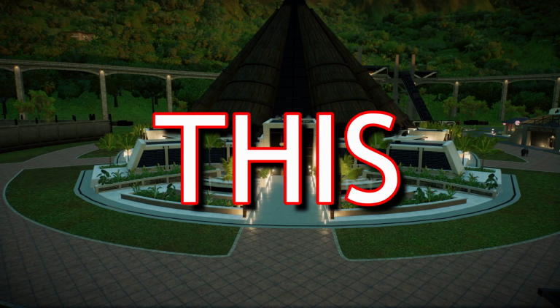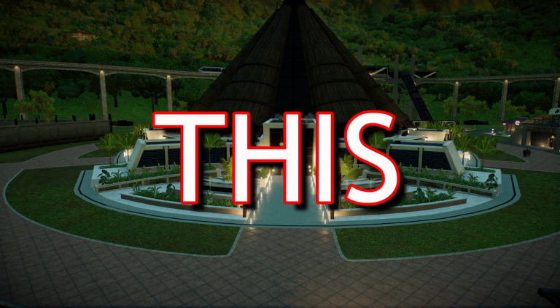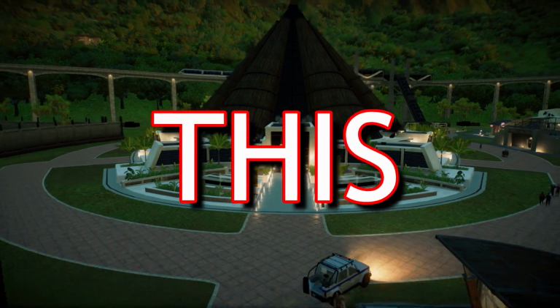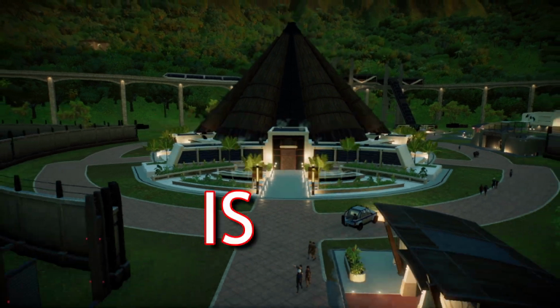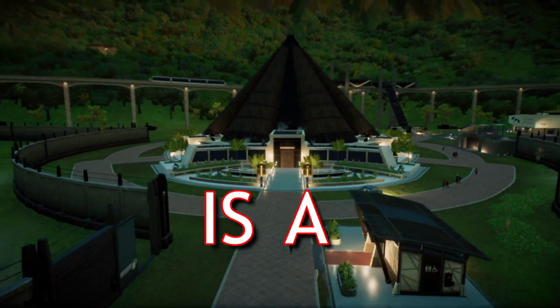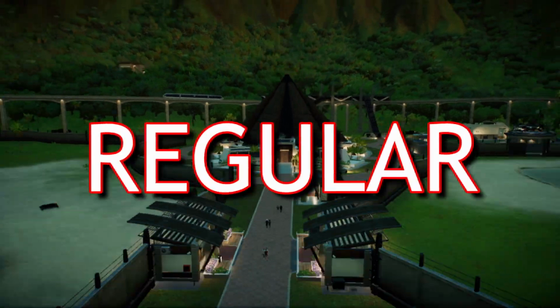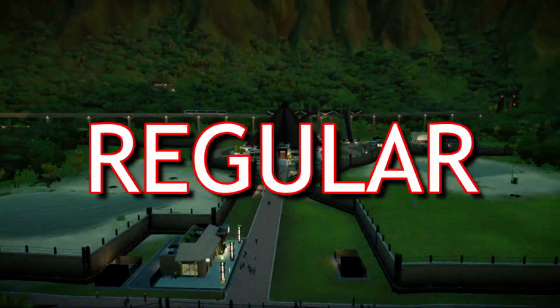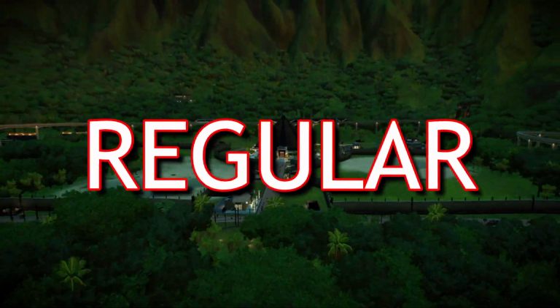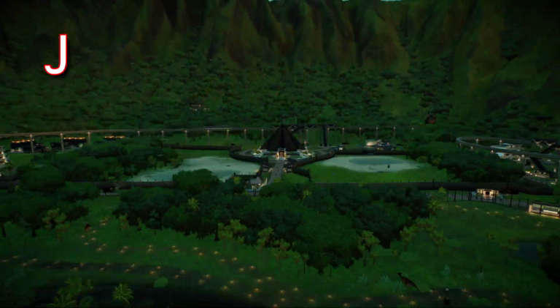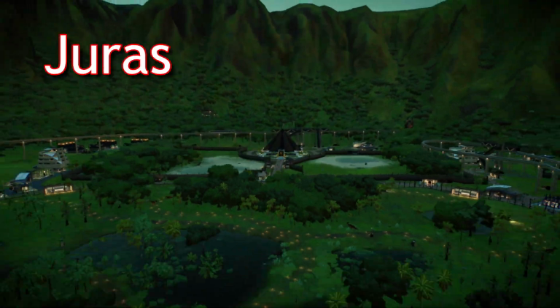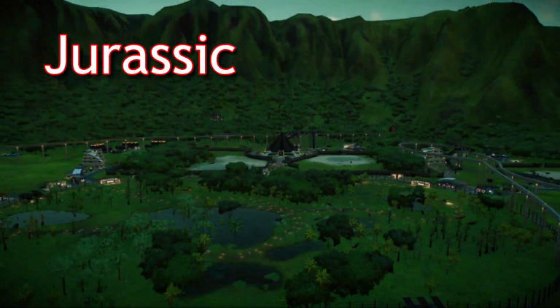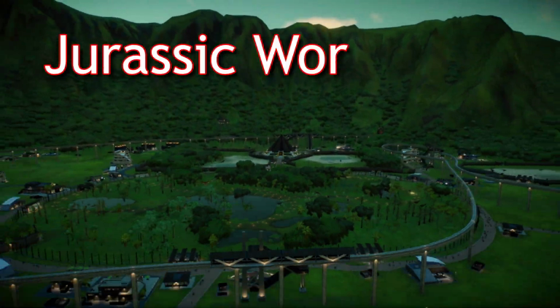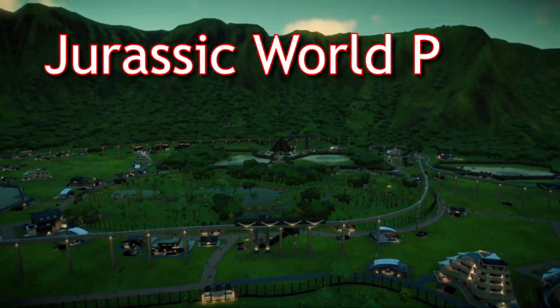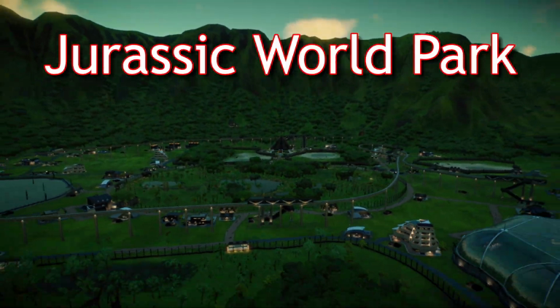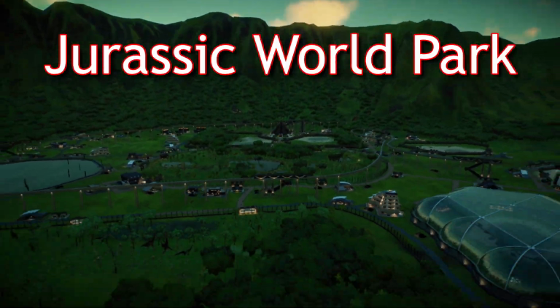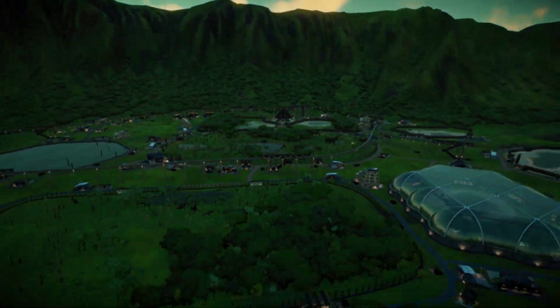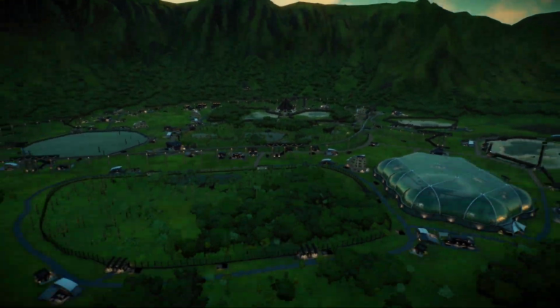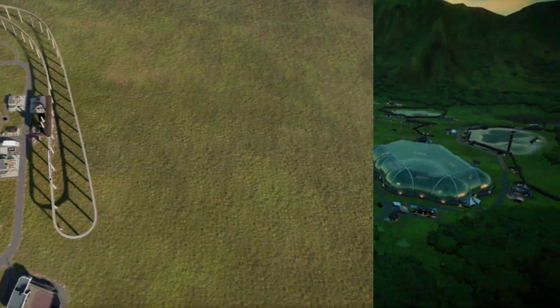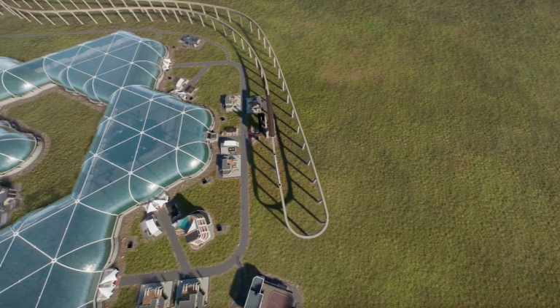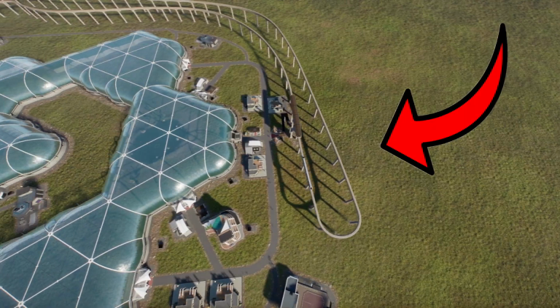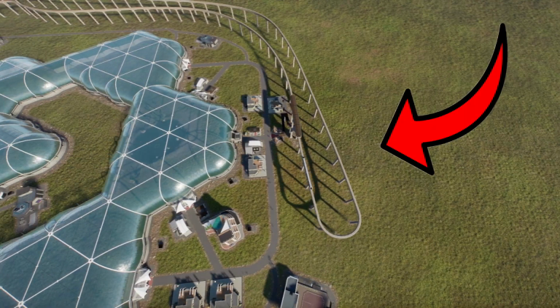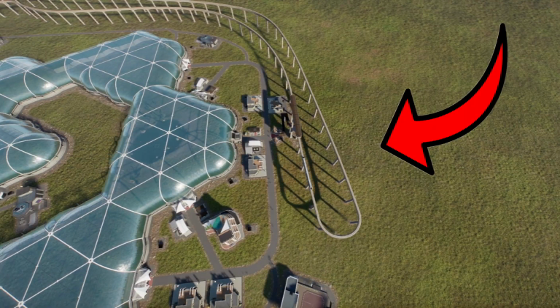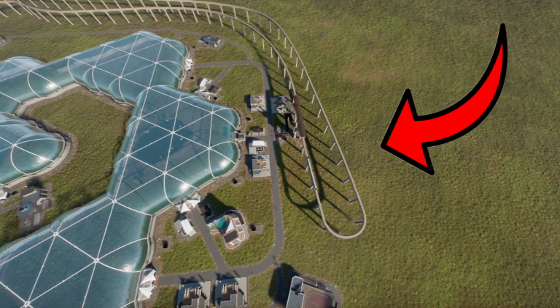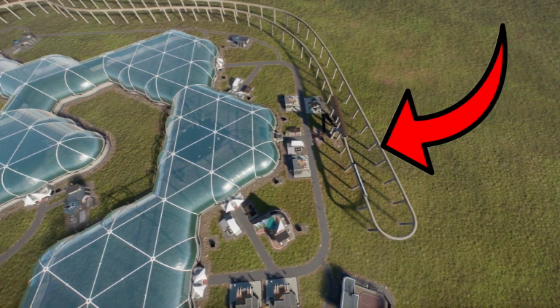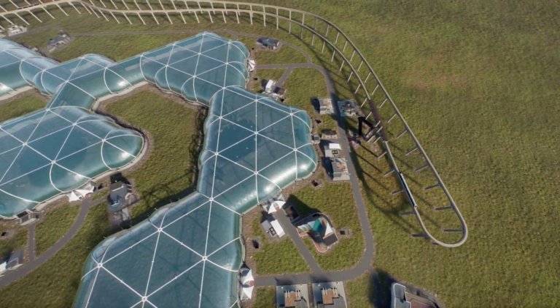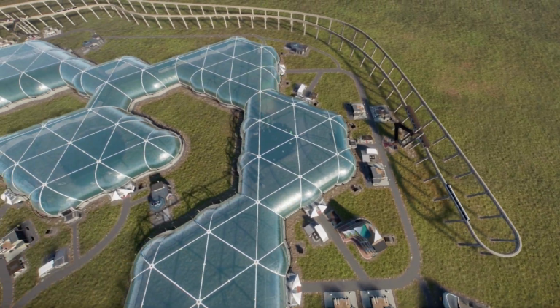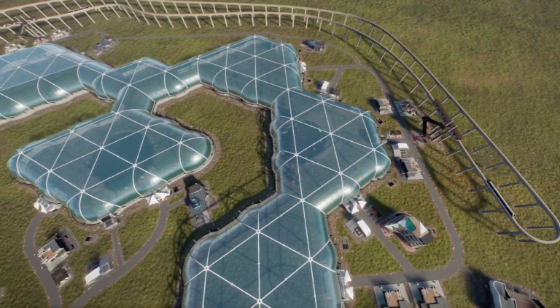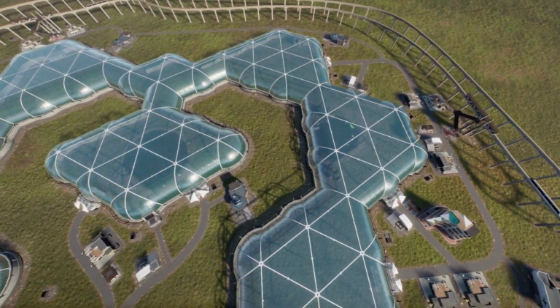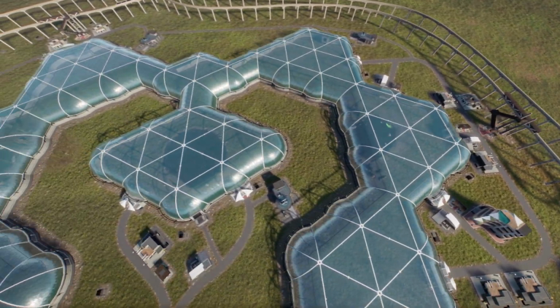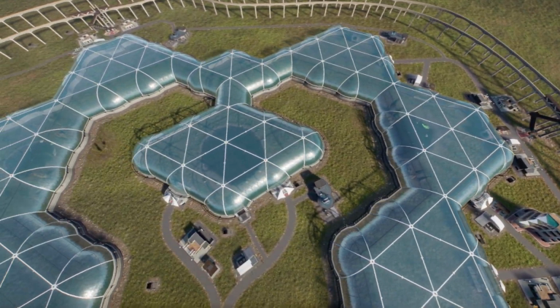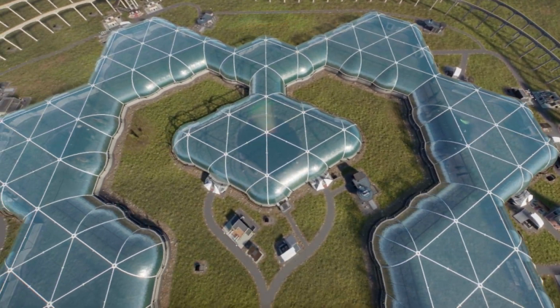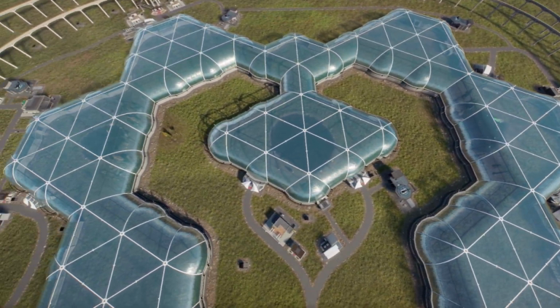This is a regular Jurassic World park, and this is my Jurassic World park.